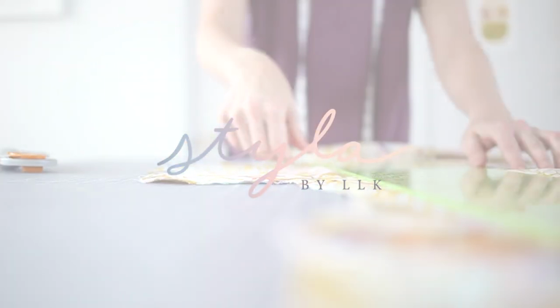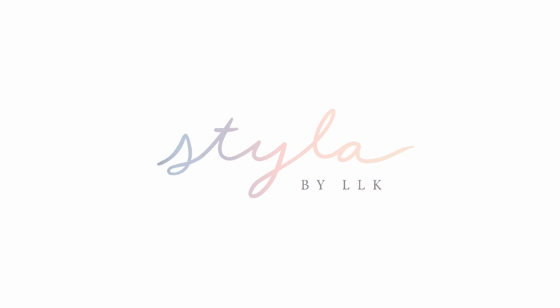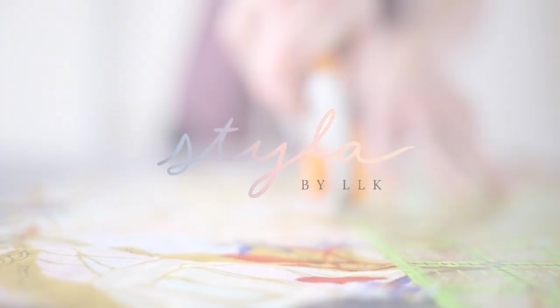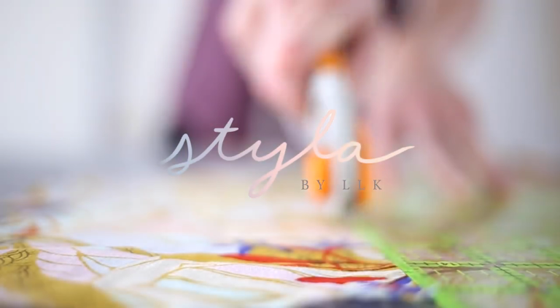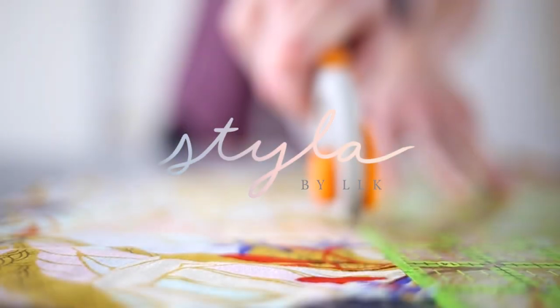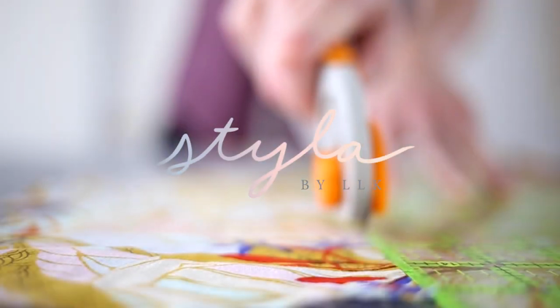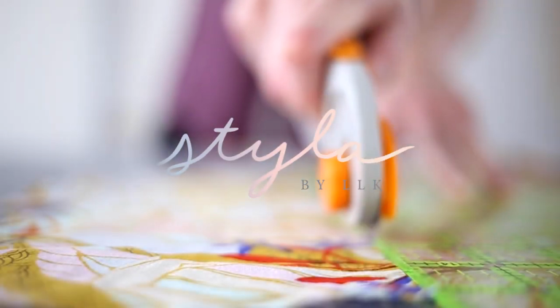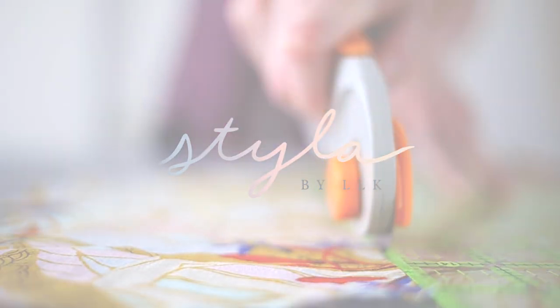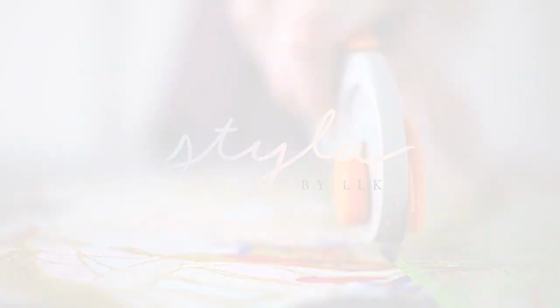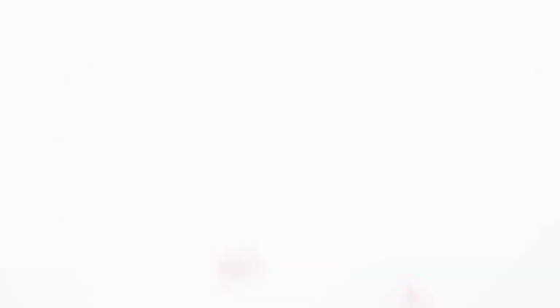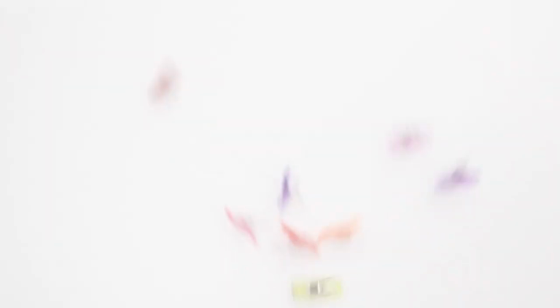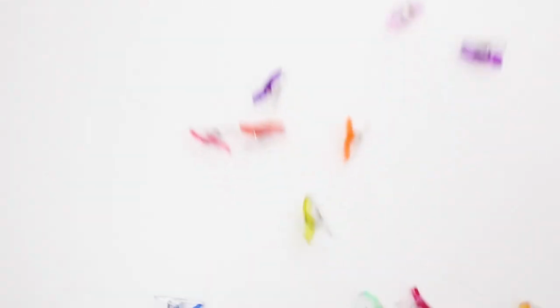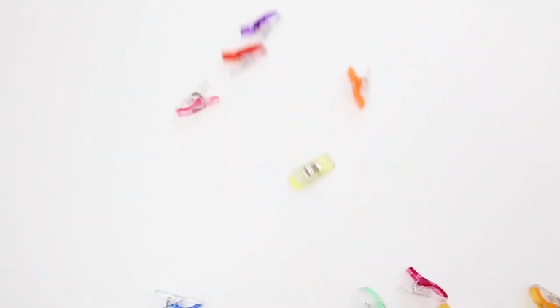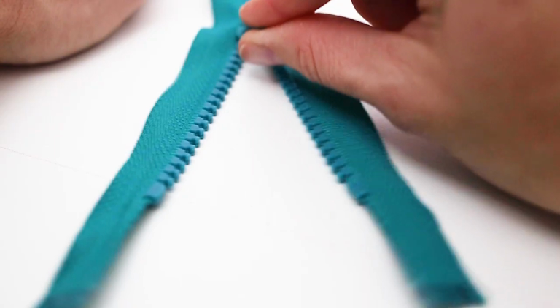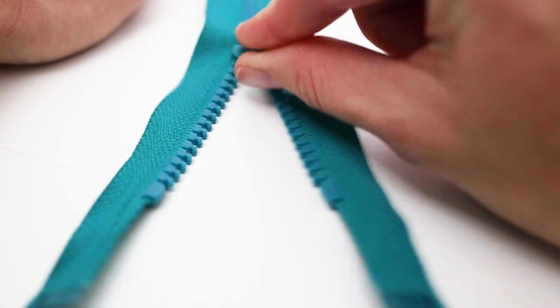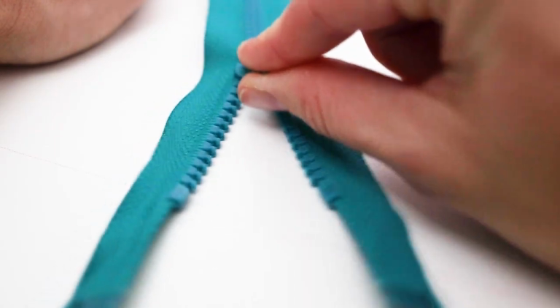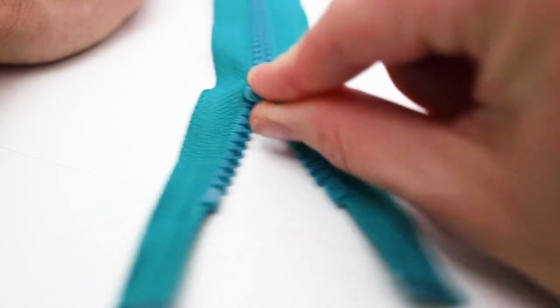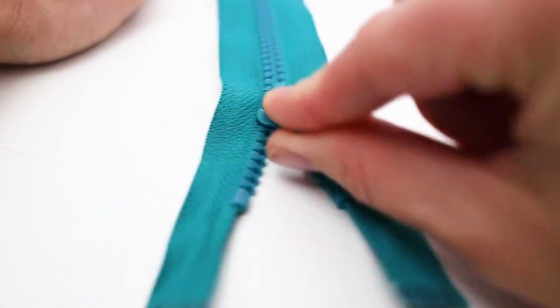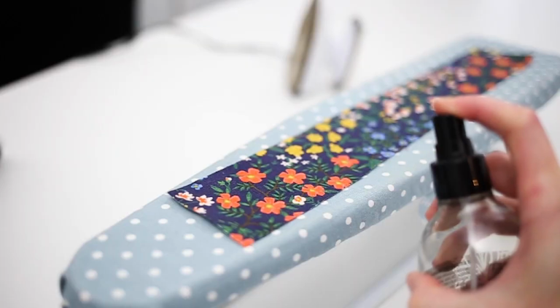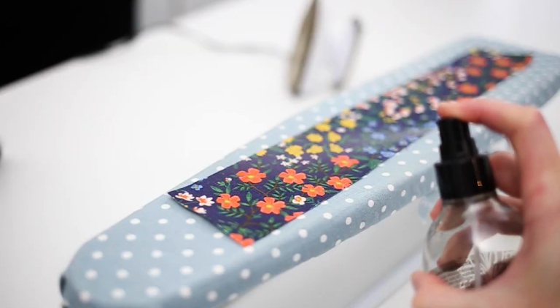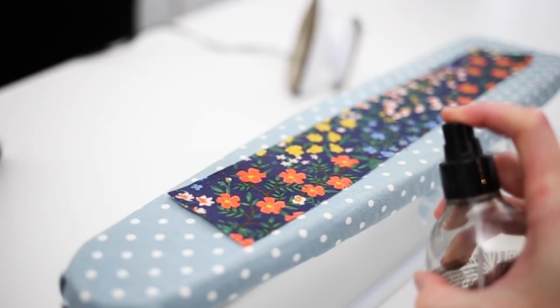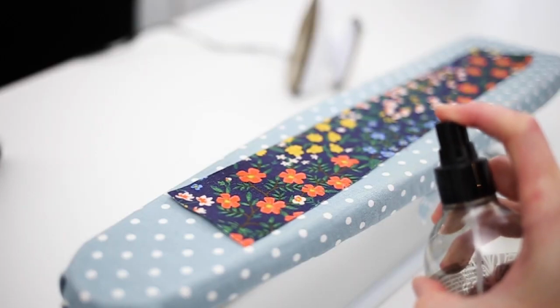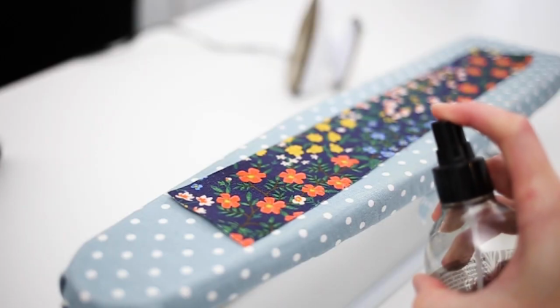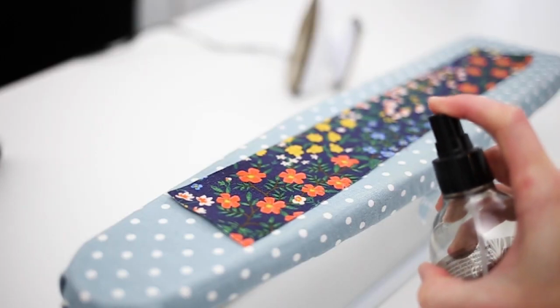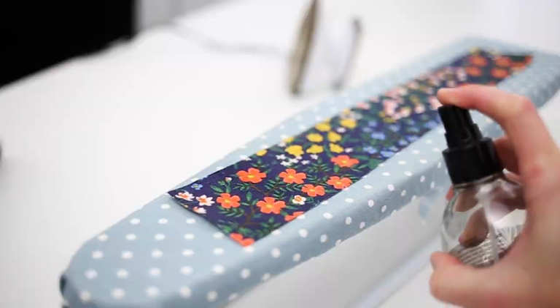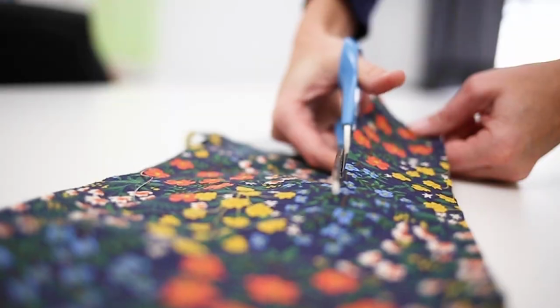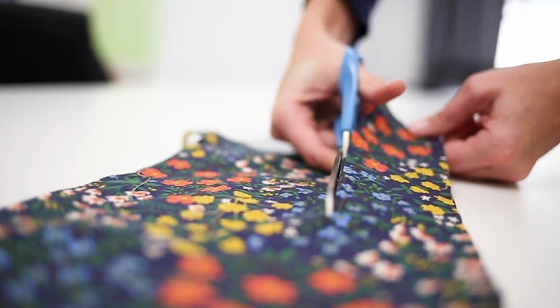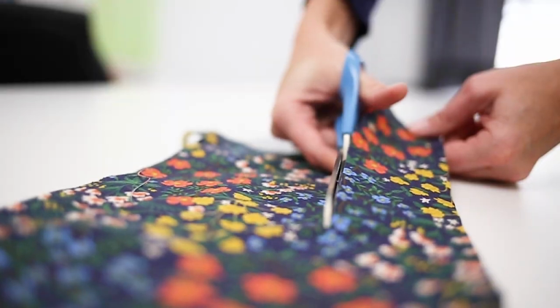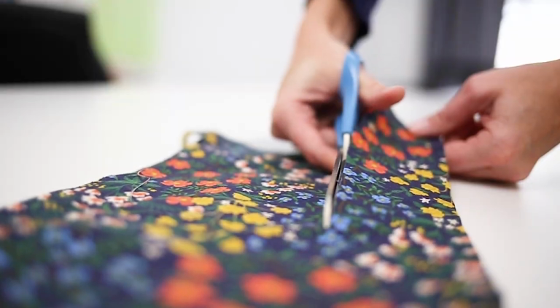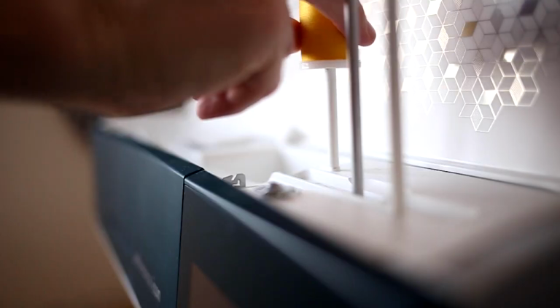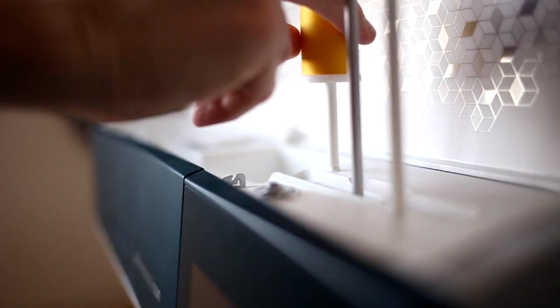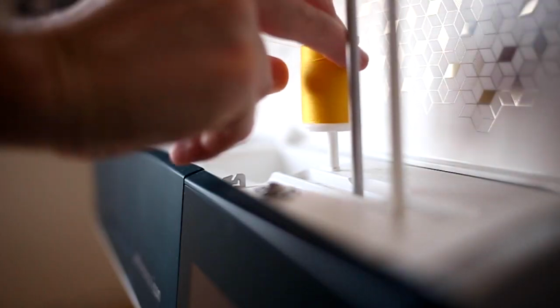Welcome to the Styla Patterns Lowell Sew Along. Lowell is a woven bias cut A-line skirt.